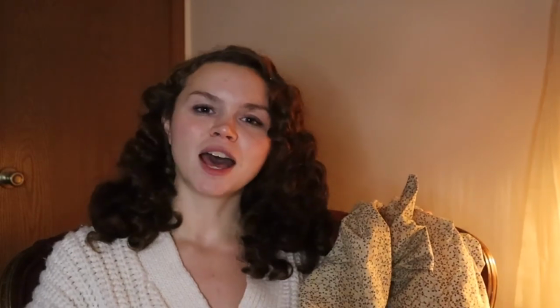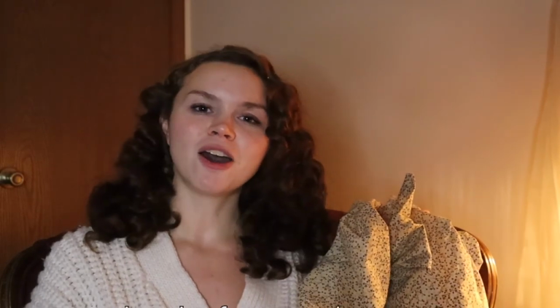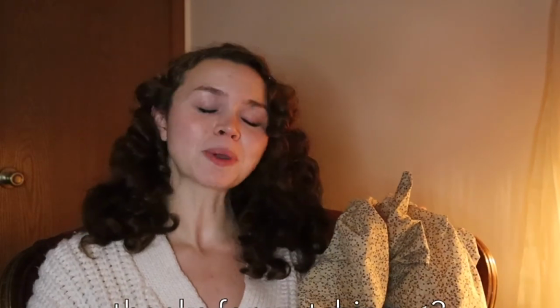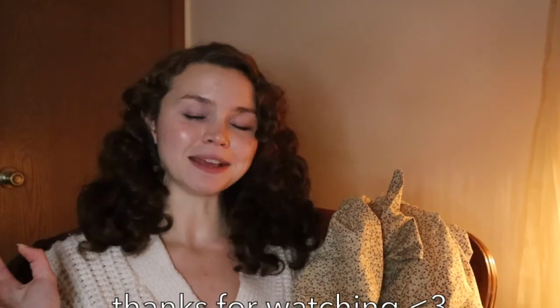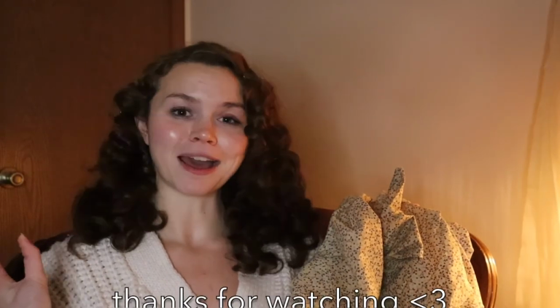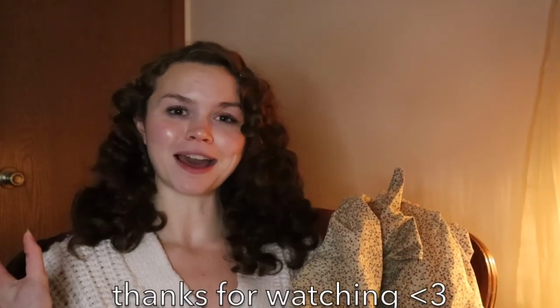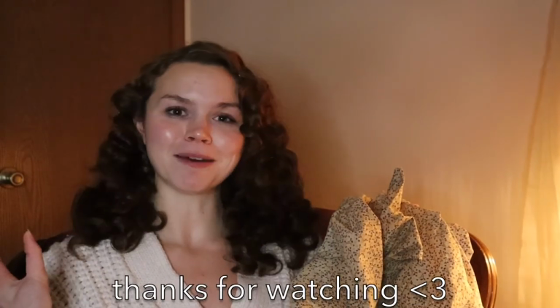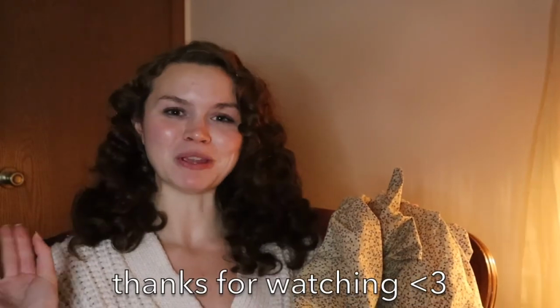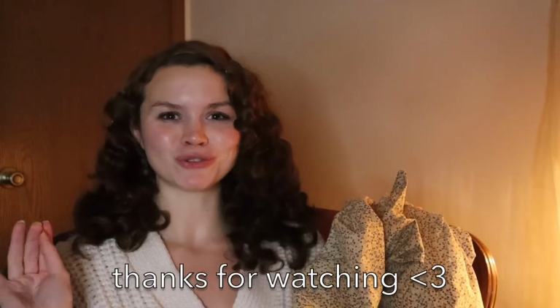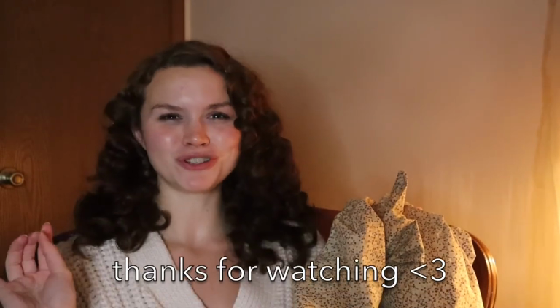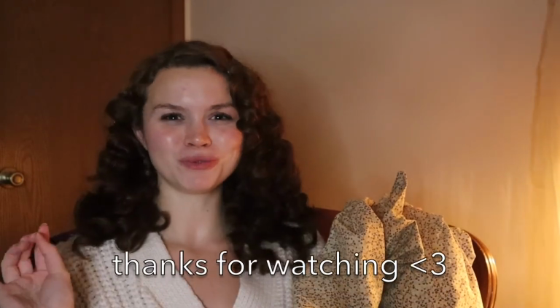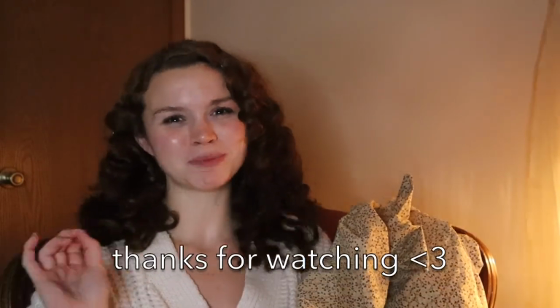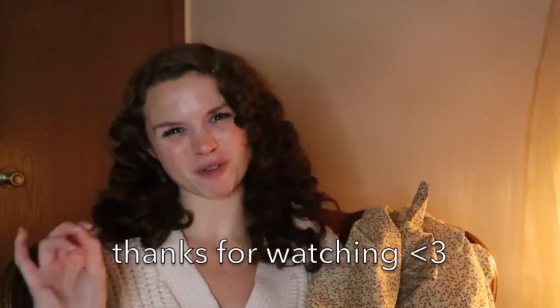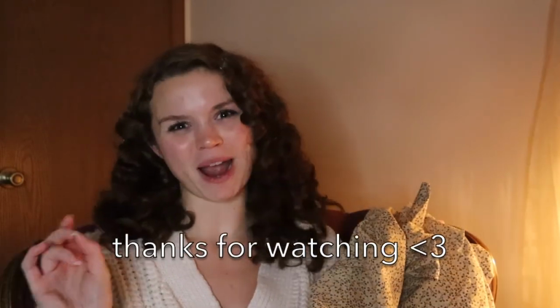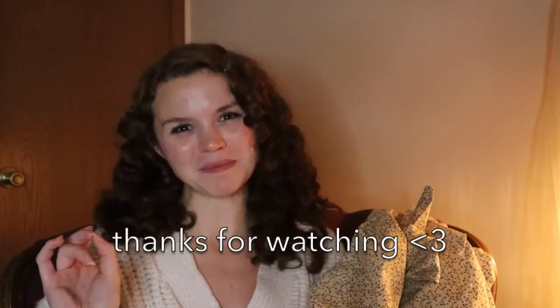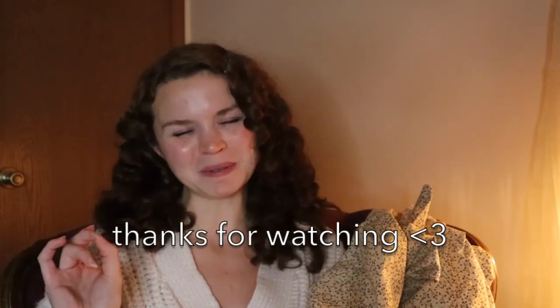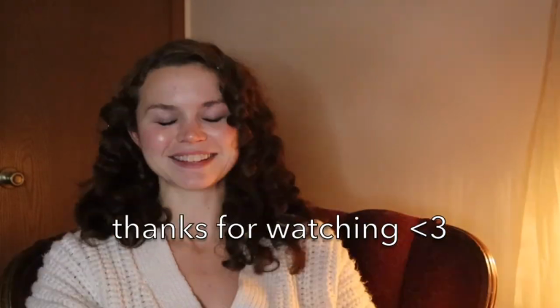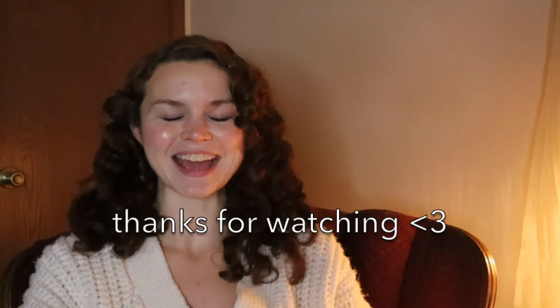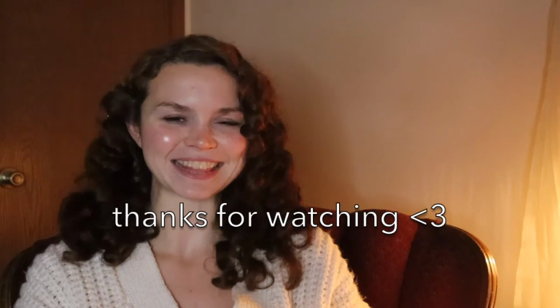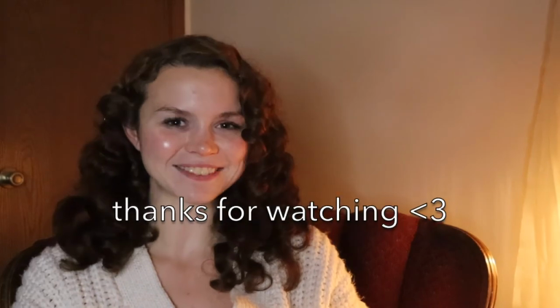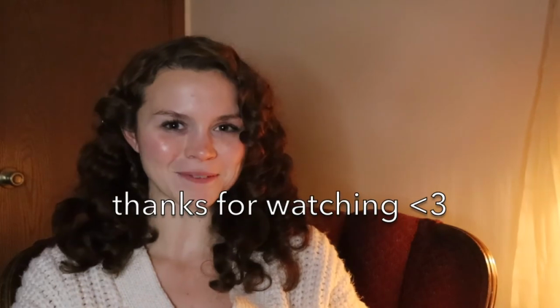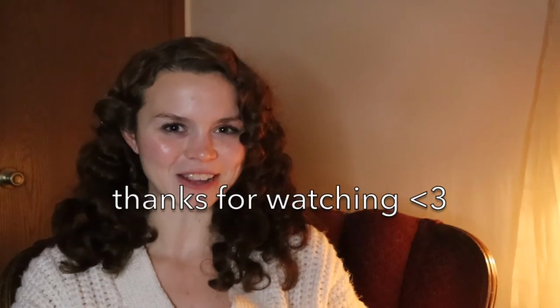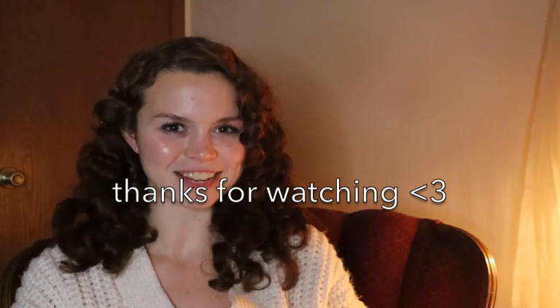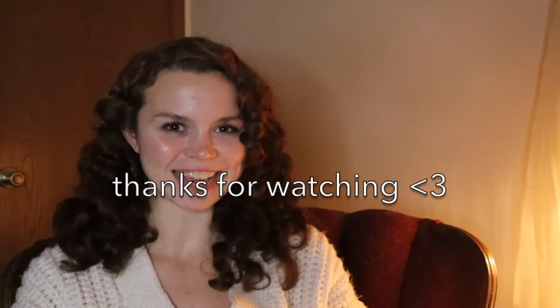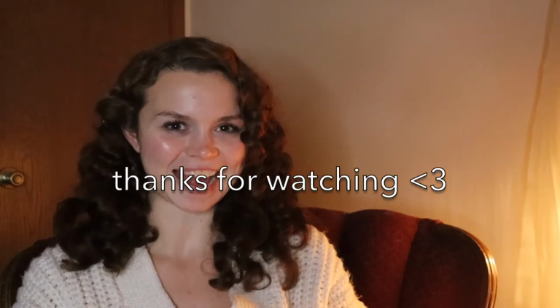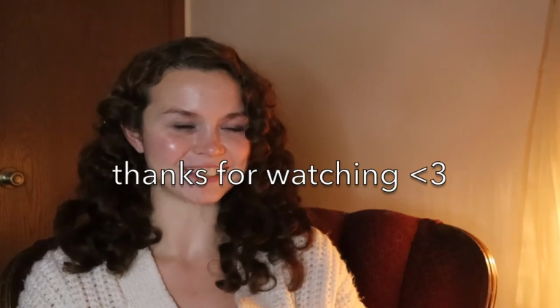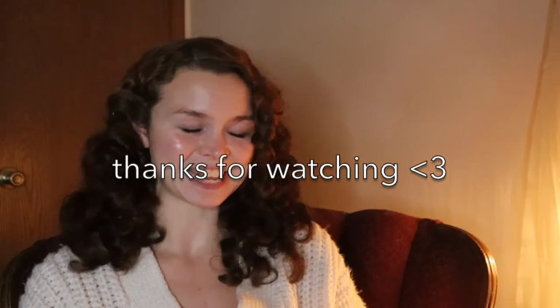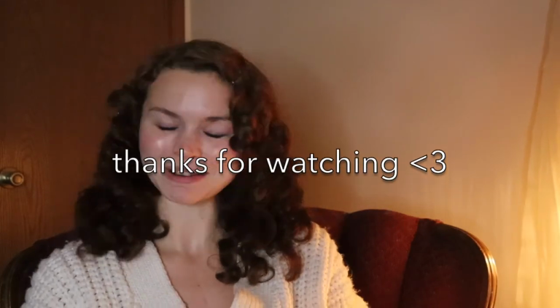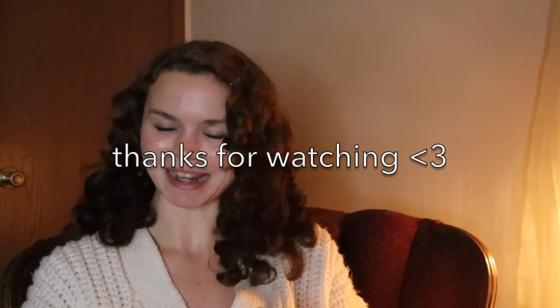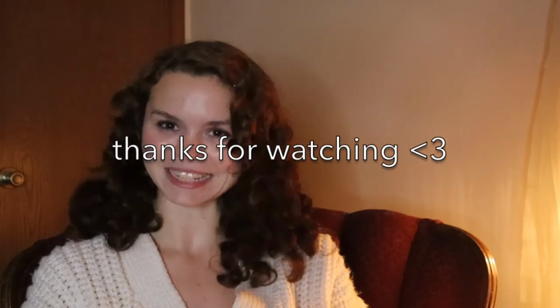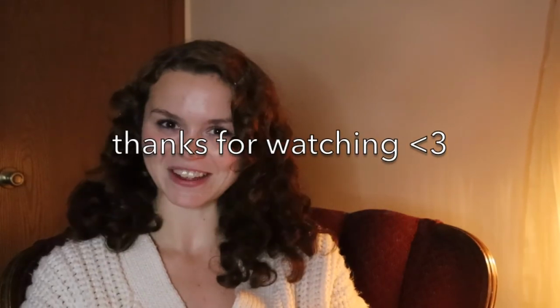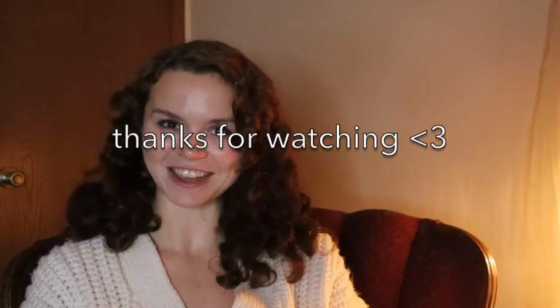Be sure to subscribe. Thanks for watching and I'll see you in my next video.